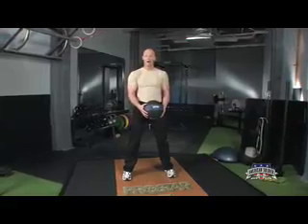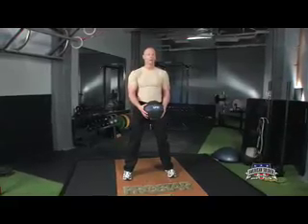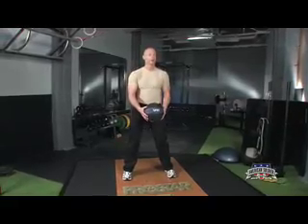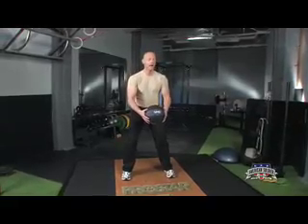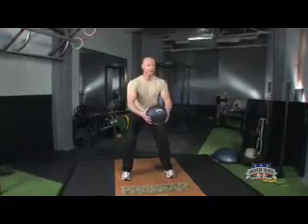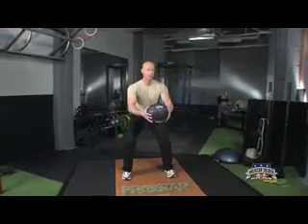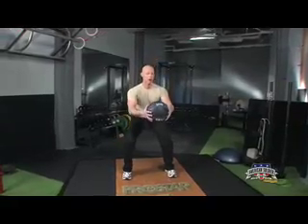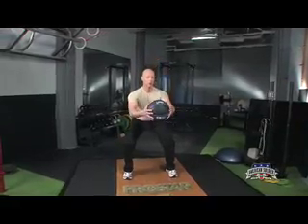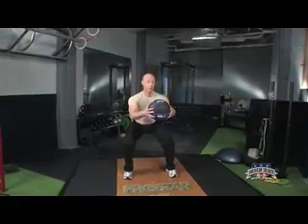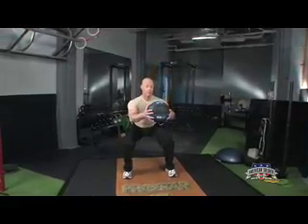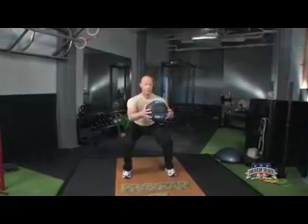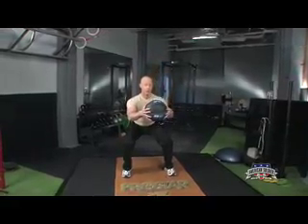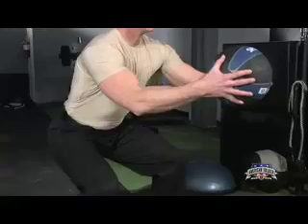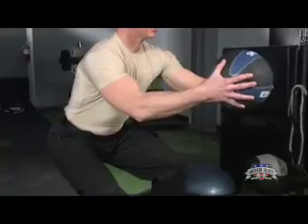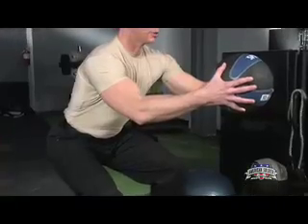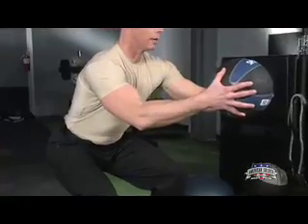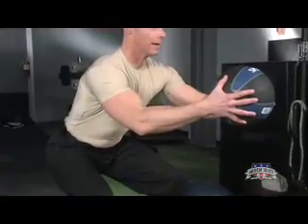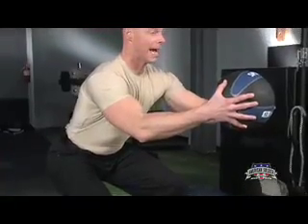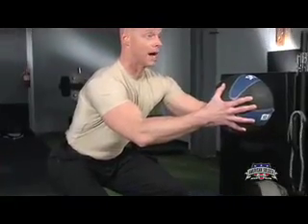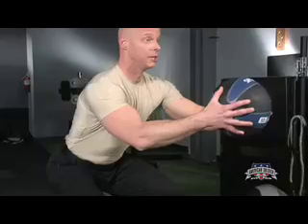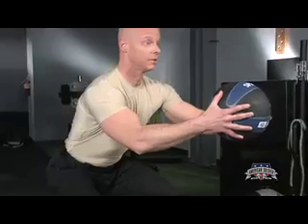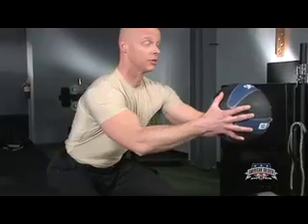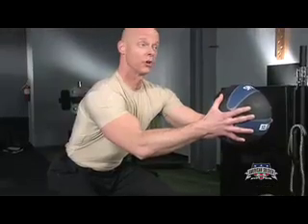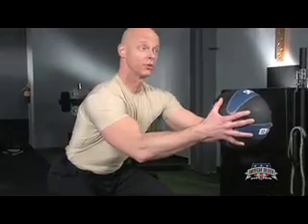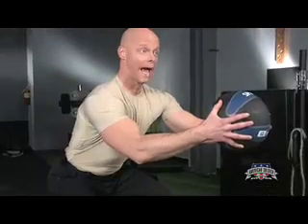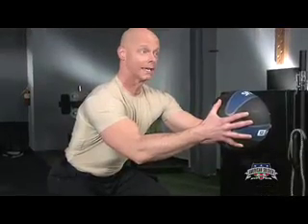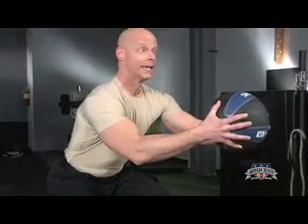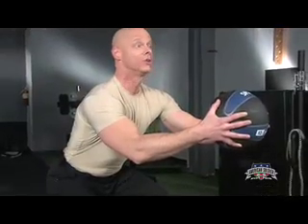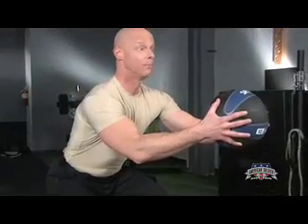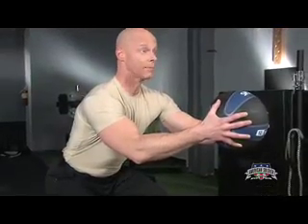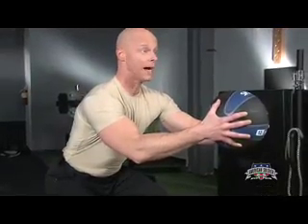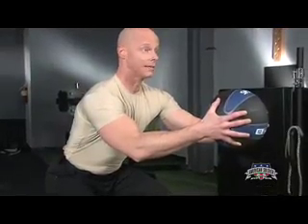Now when you go down in the low part of the squat position, you tilt your rear end back behind you and sink your shoulders back into your back pockets.